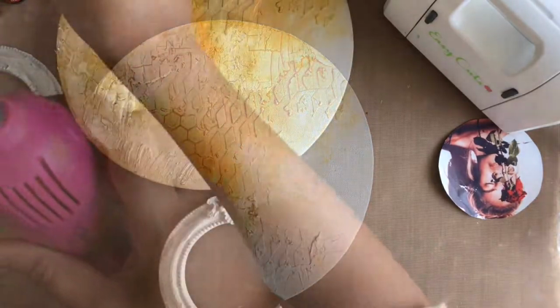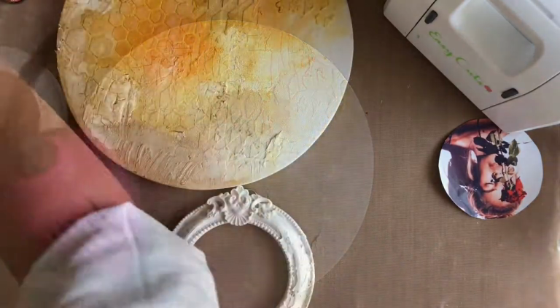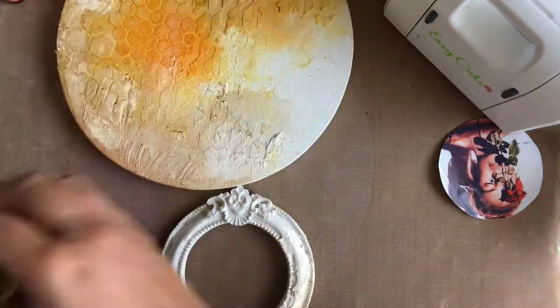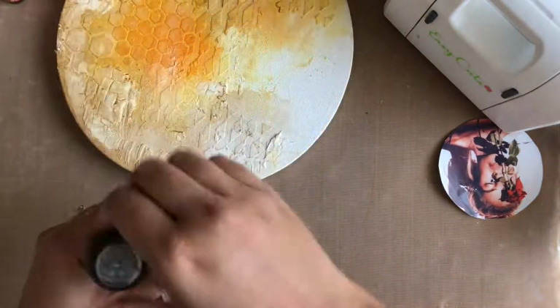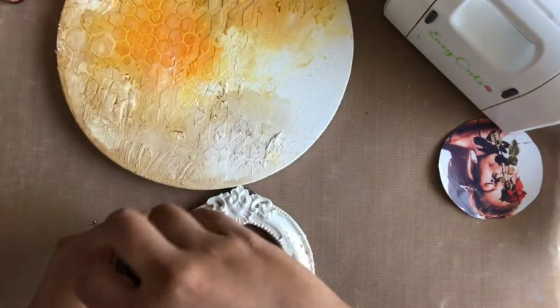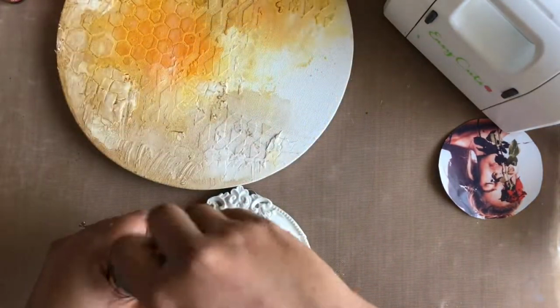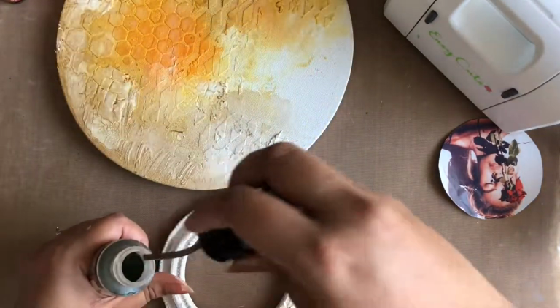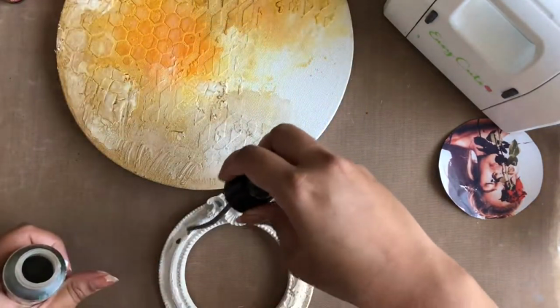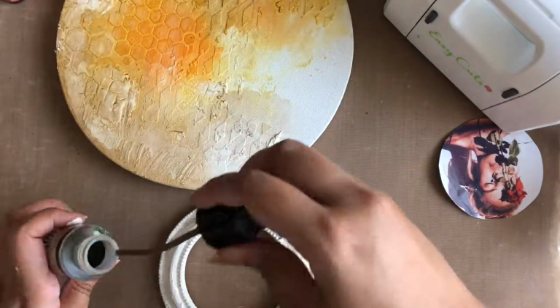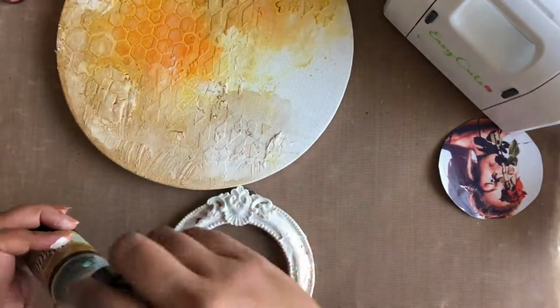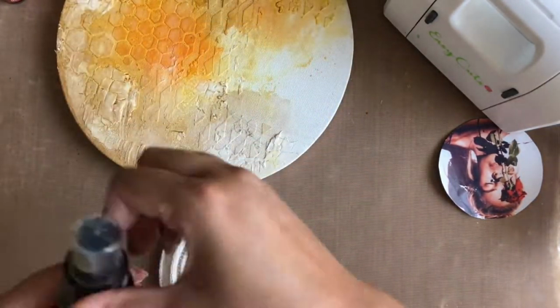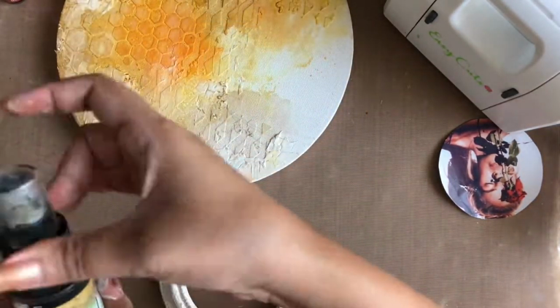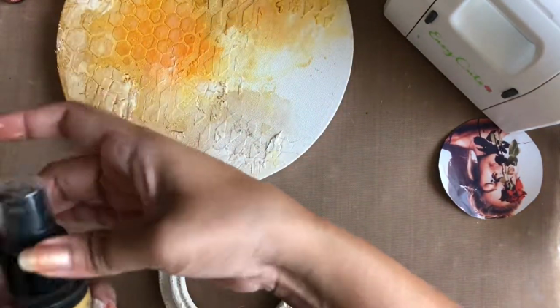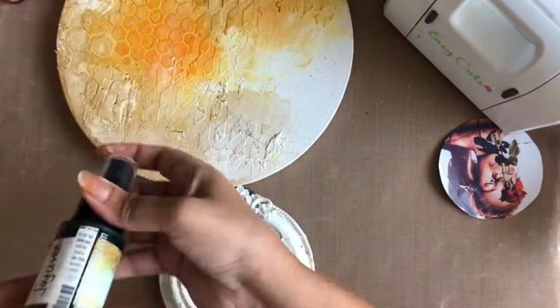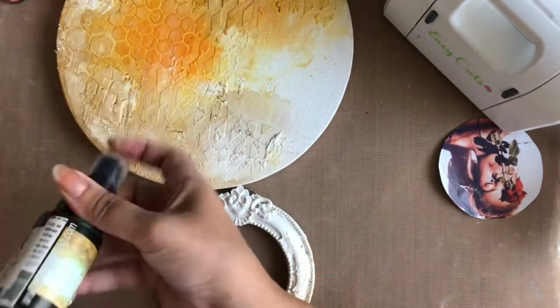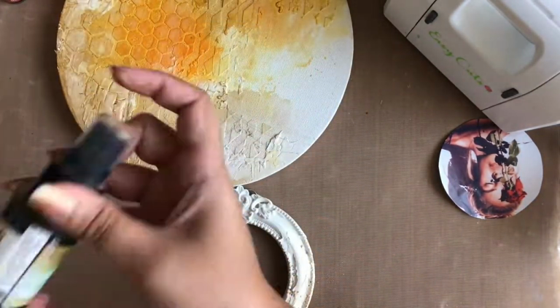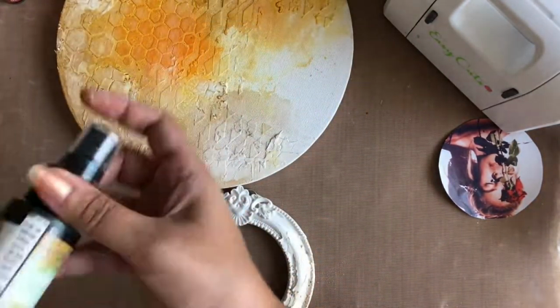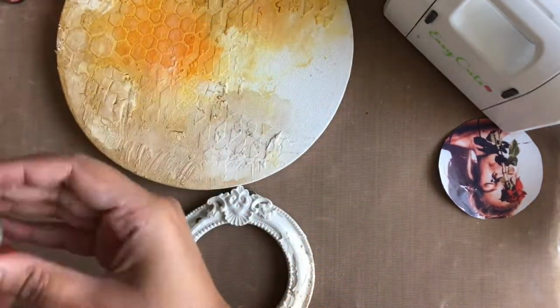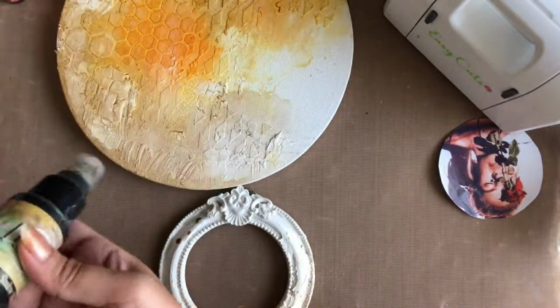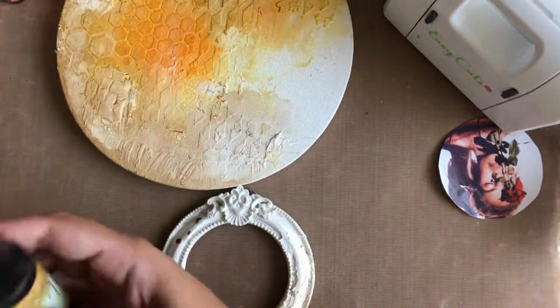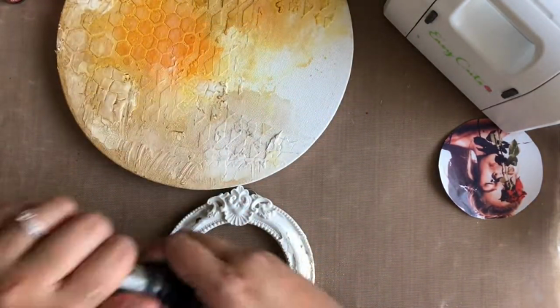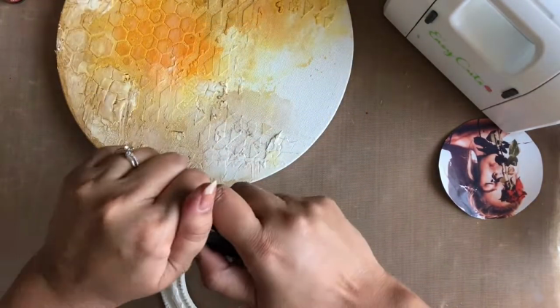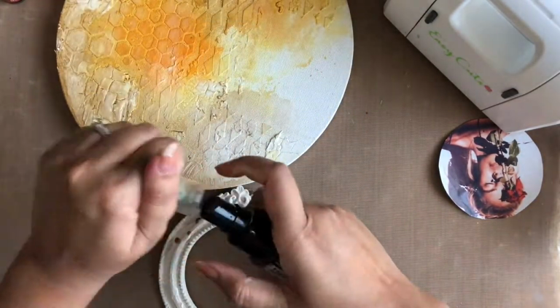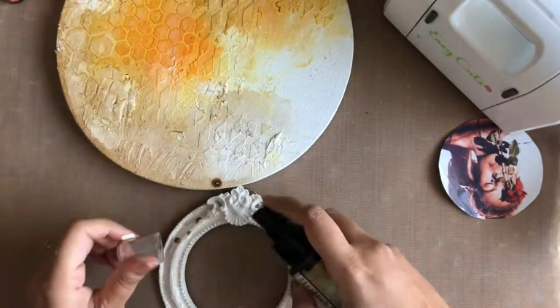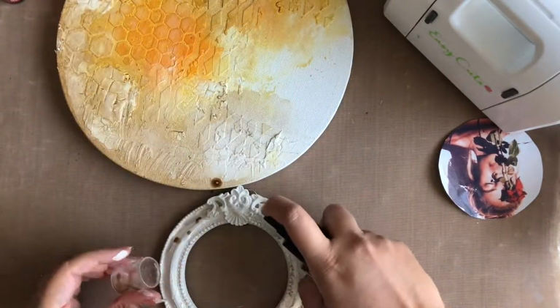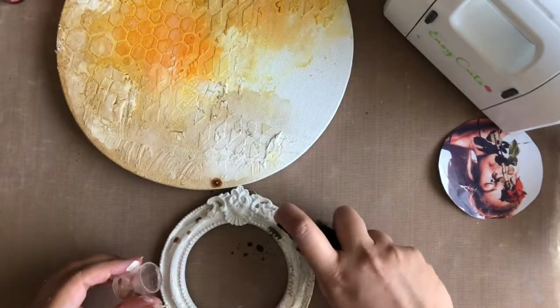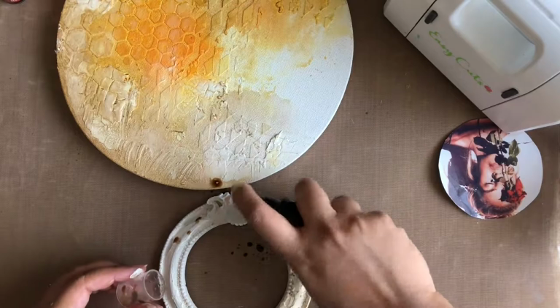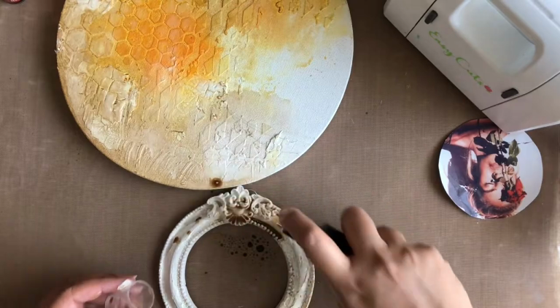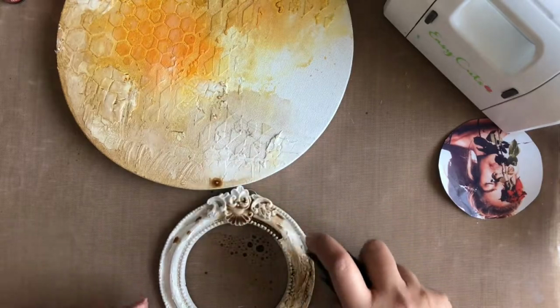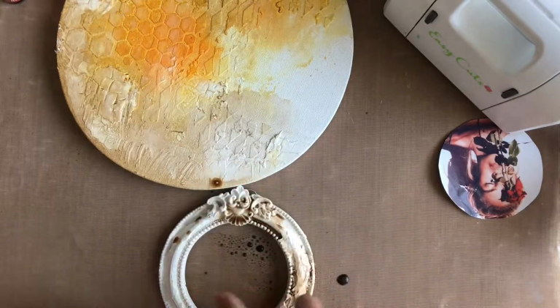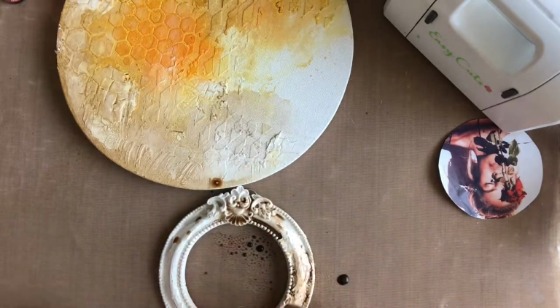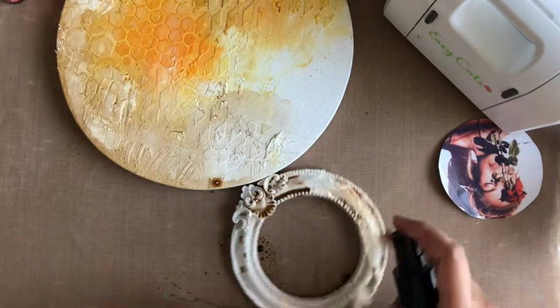I'm also painting my raisin frame with the same brown color and a rusty hinged powder pigment.